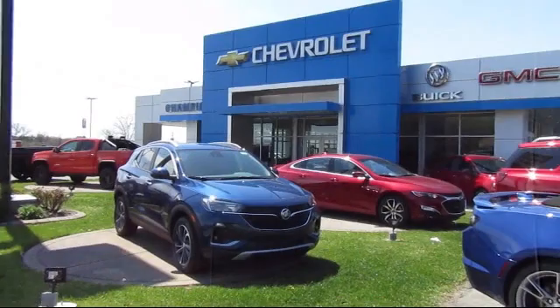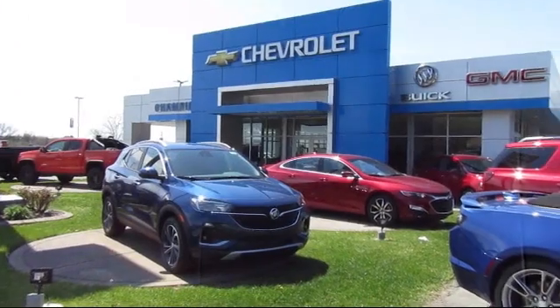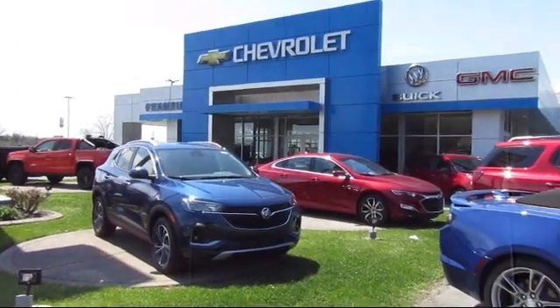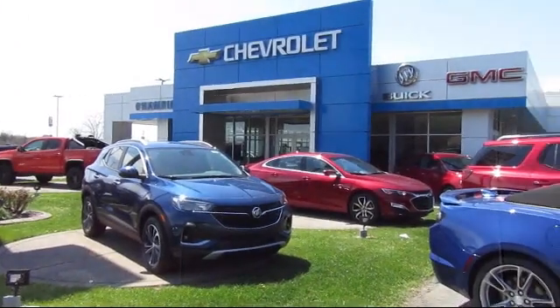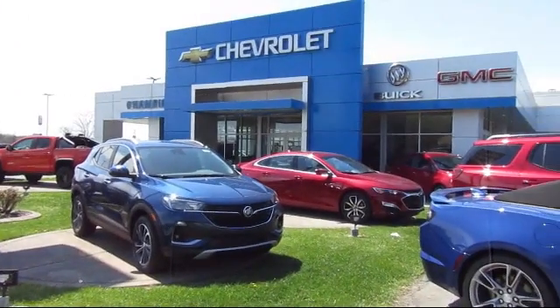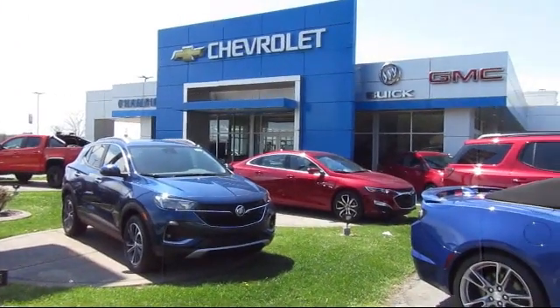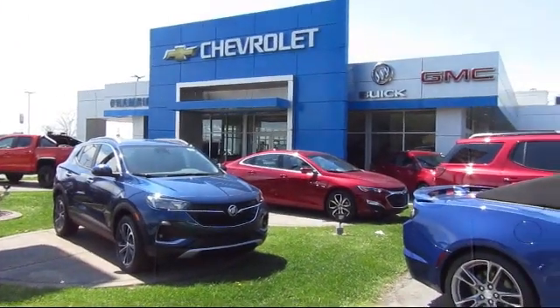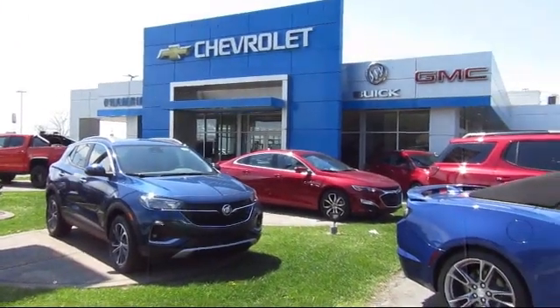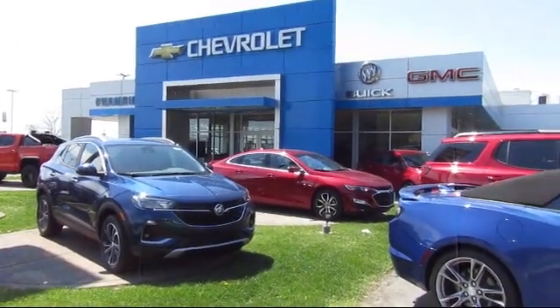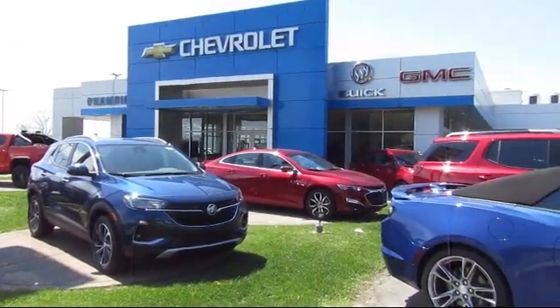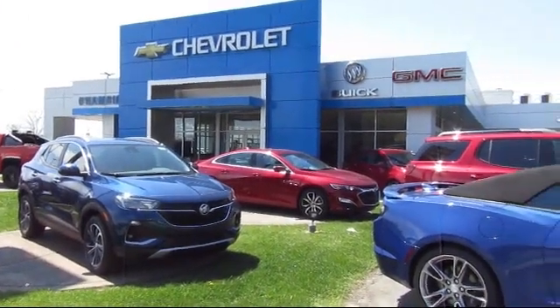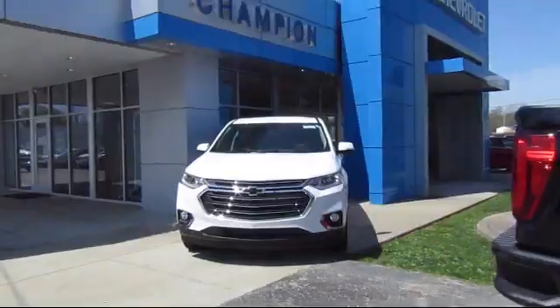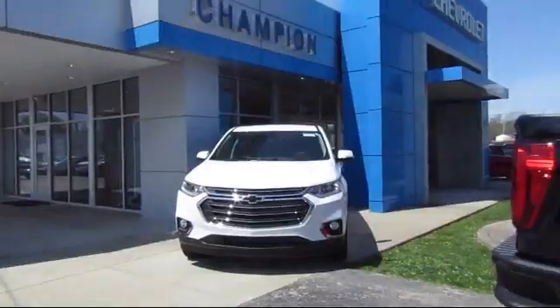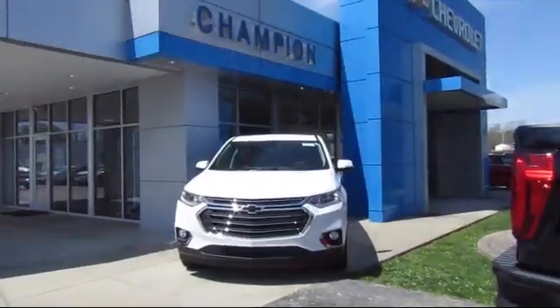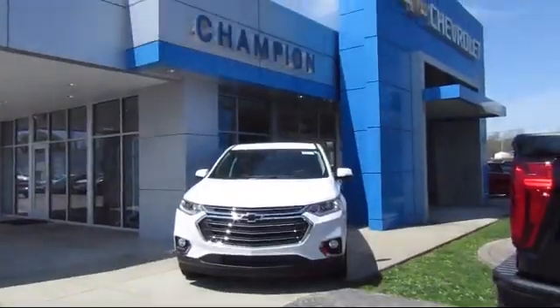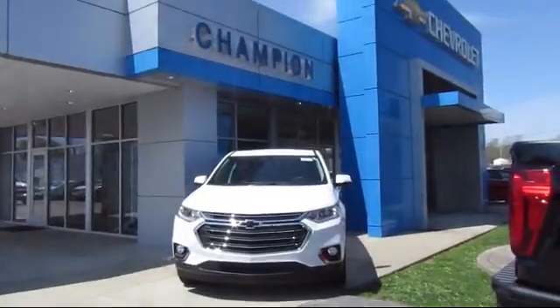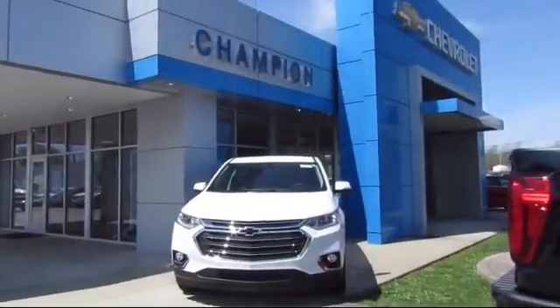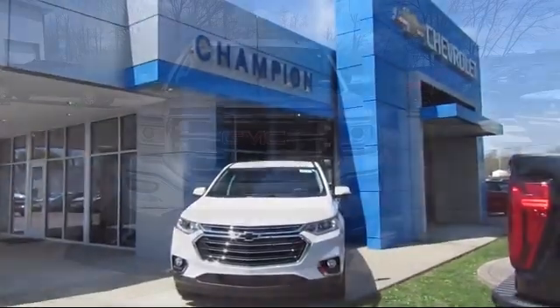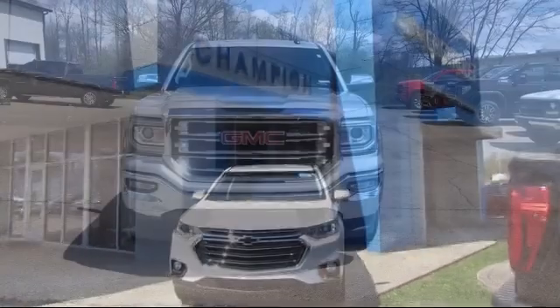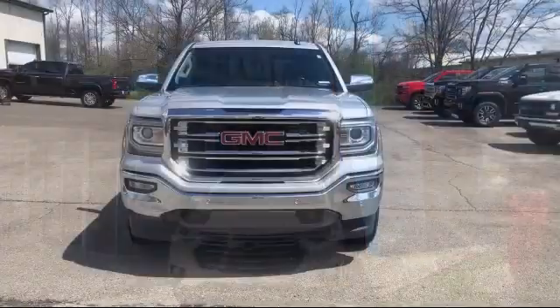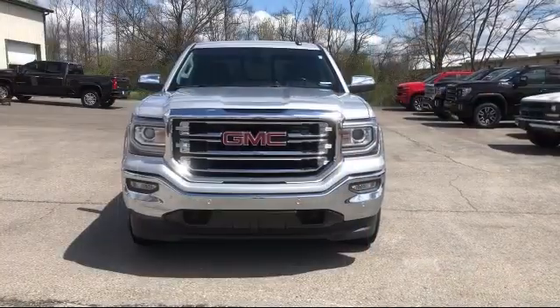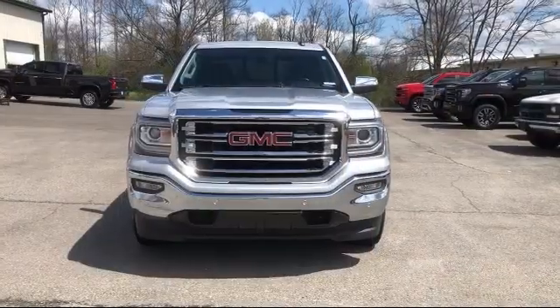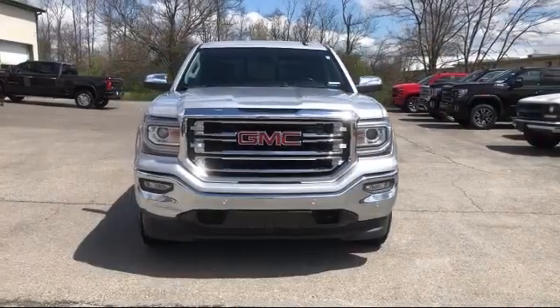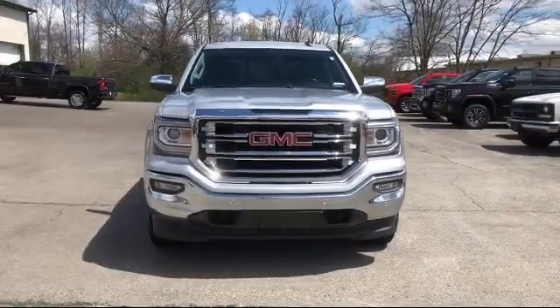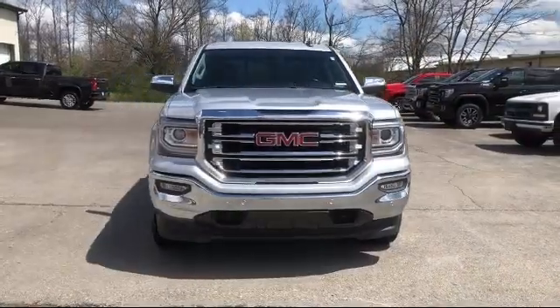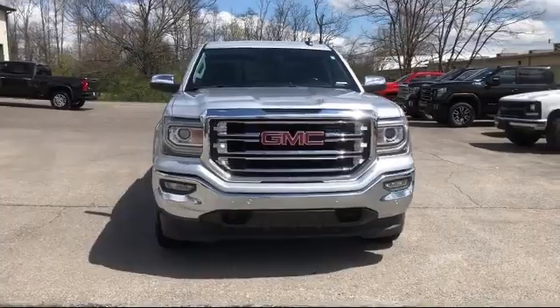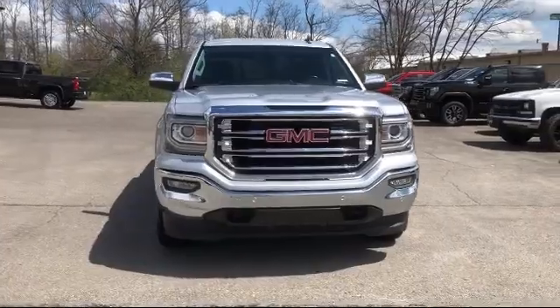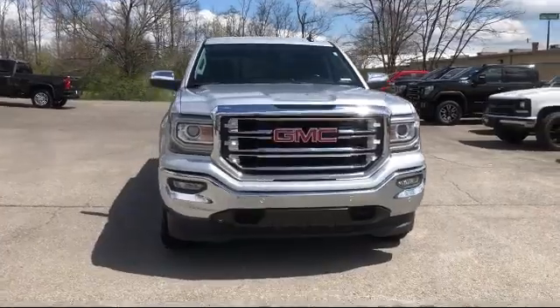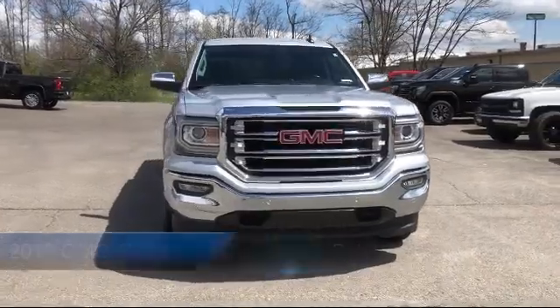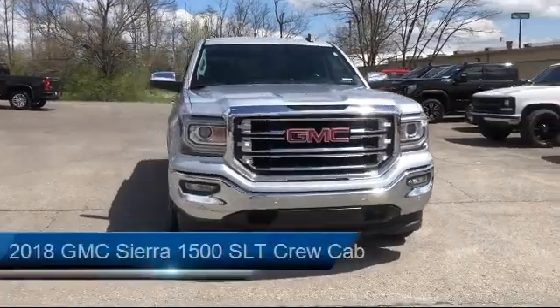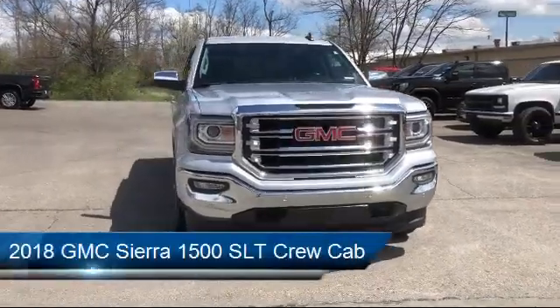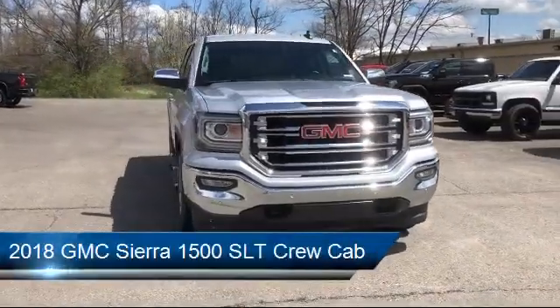Welcome to Champion Chevrolet Buick GMC, and here's a look at another one of our great vehicles in inventory.